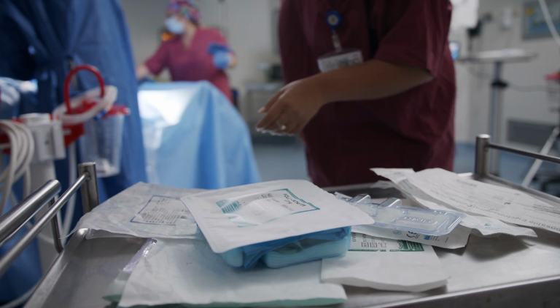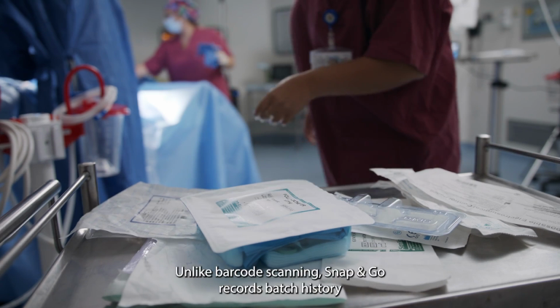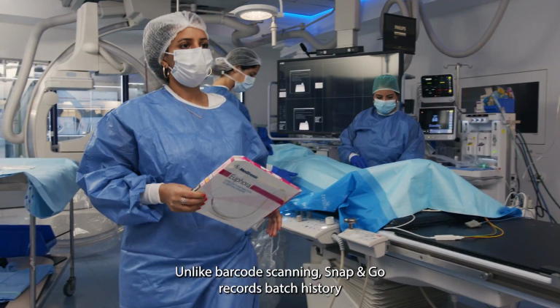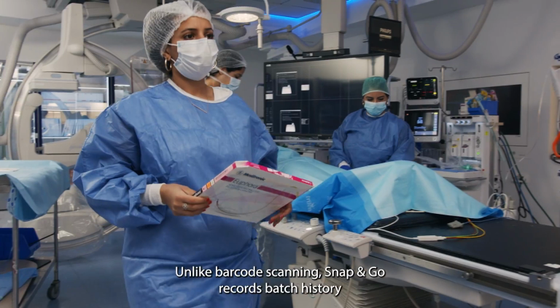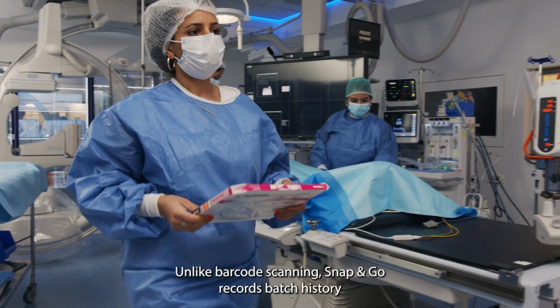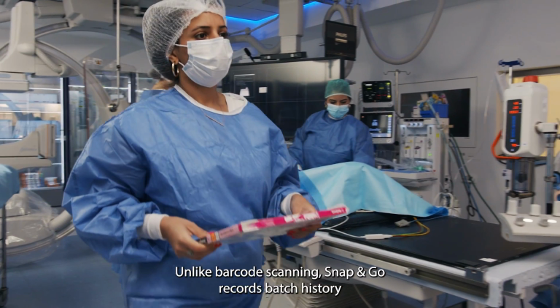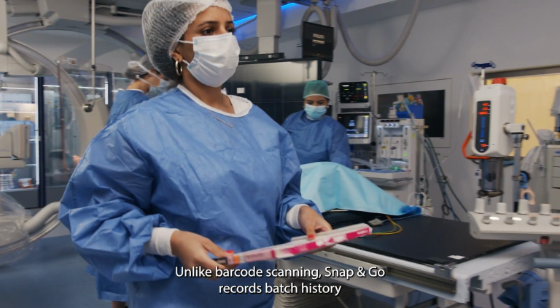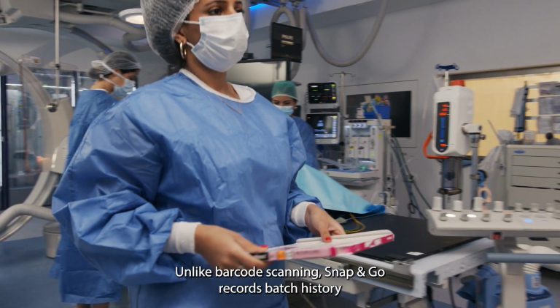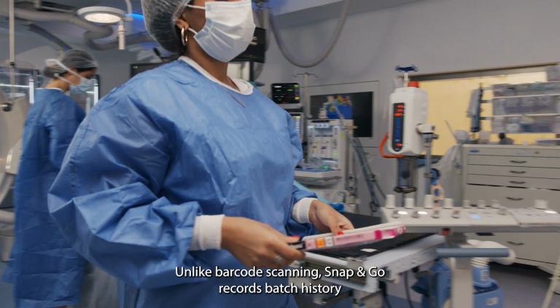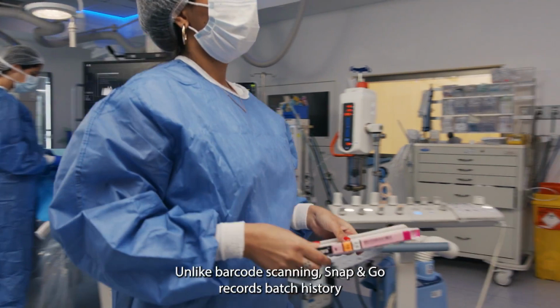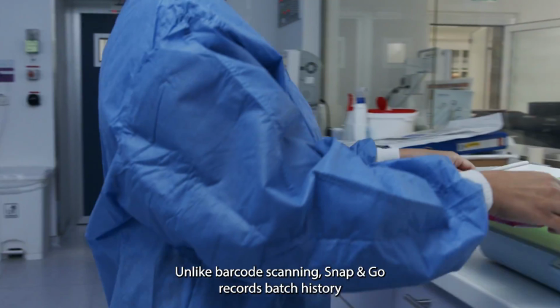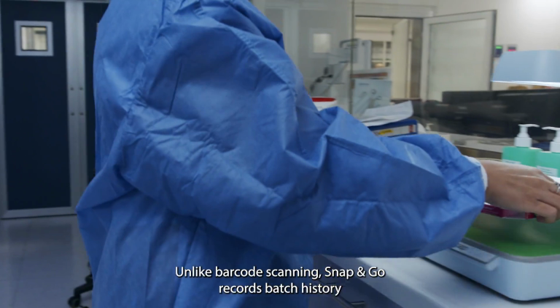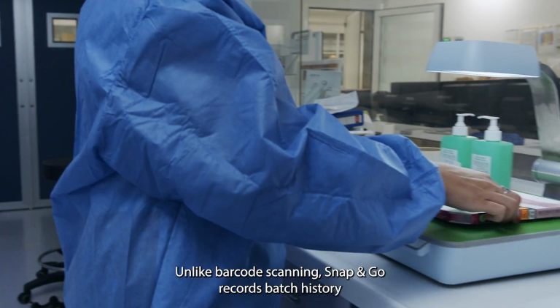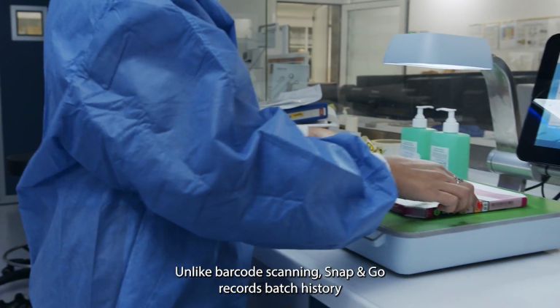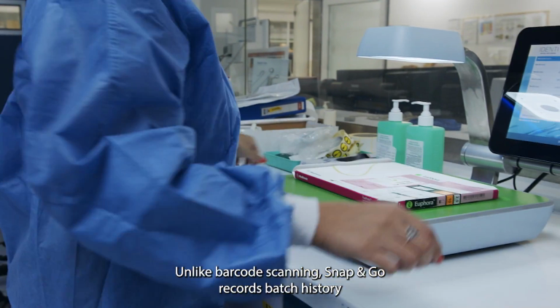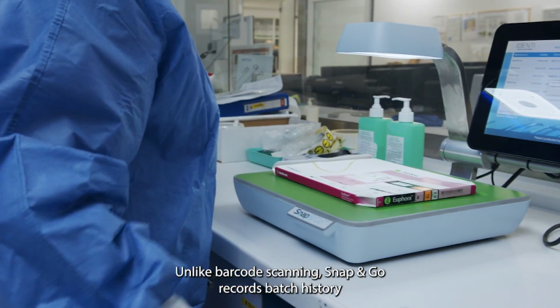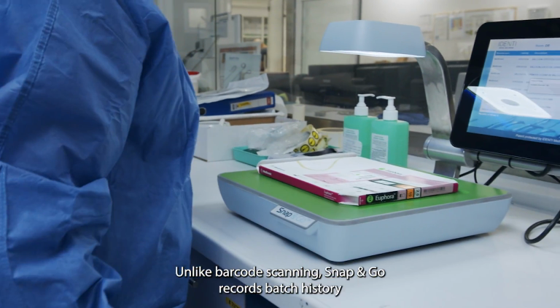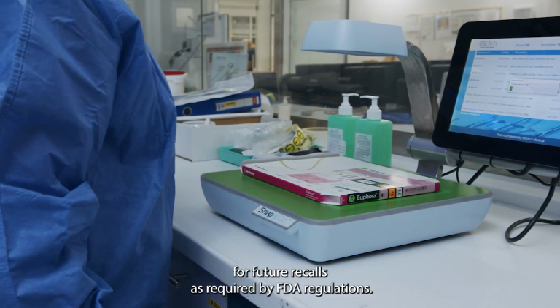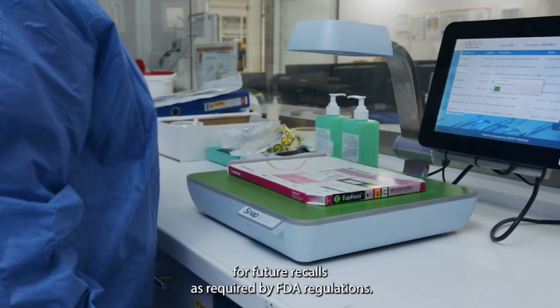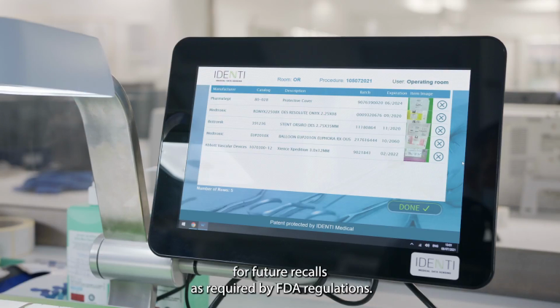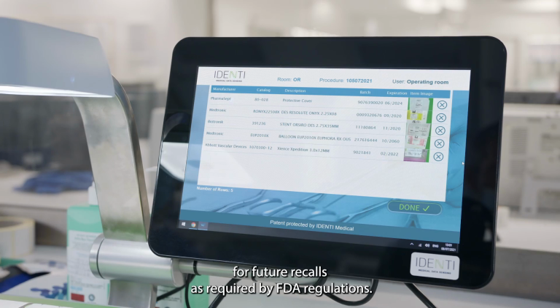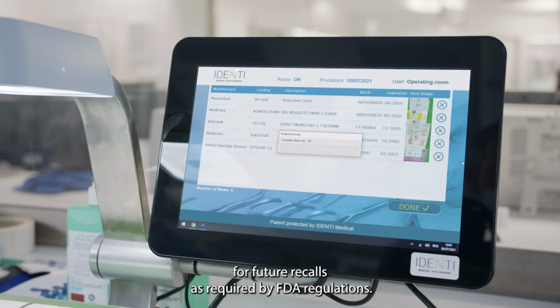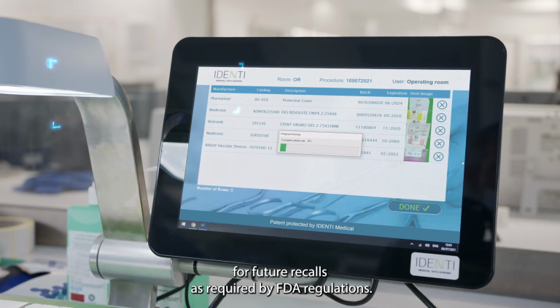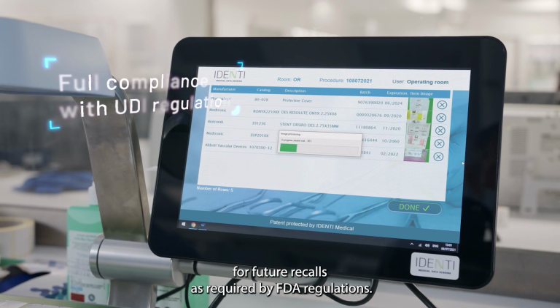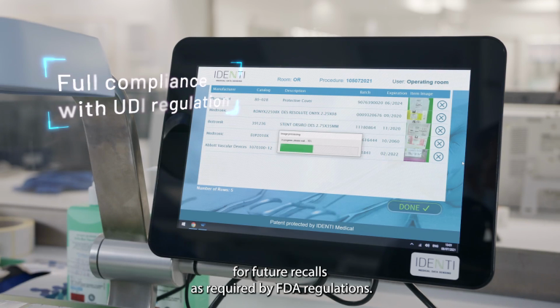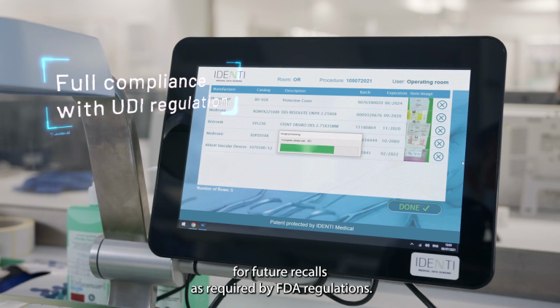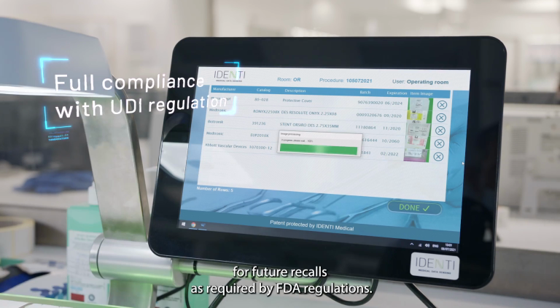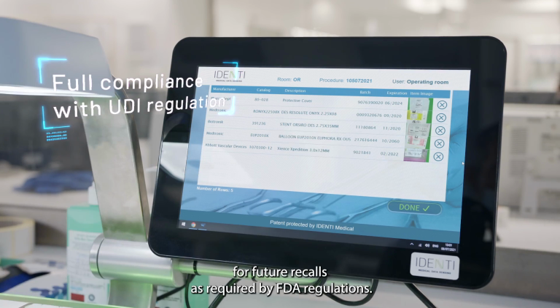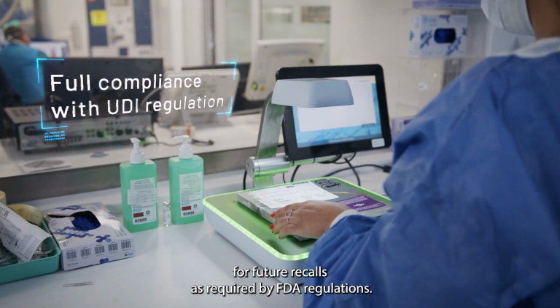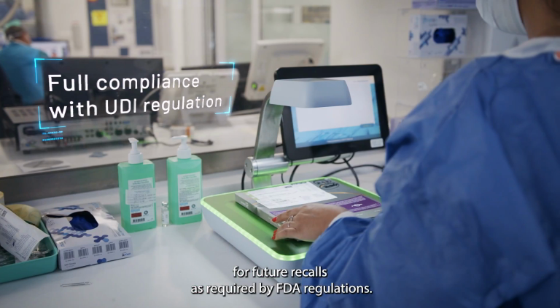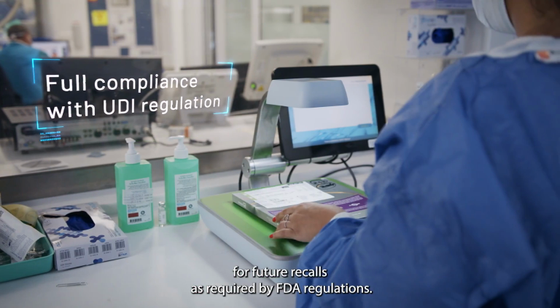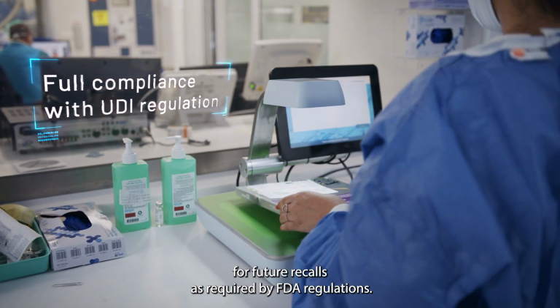Unlike barcode scanning, Snap&Go records batch history for future recalls, as required by FDA regulations.